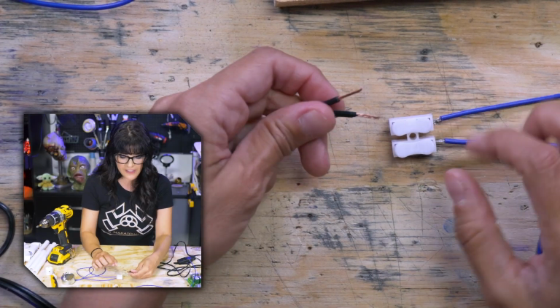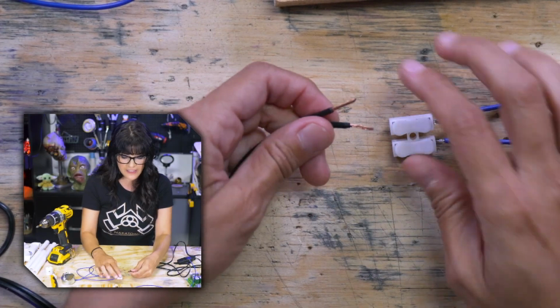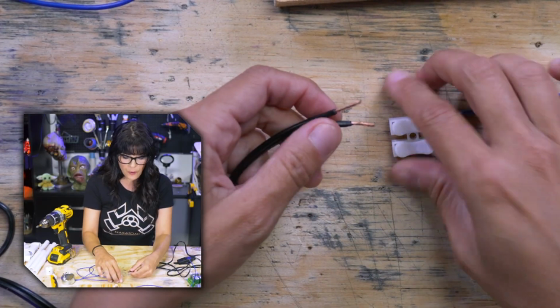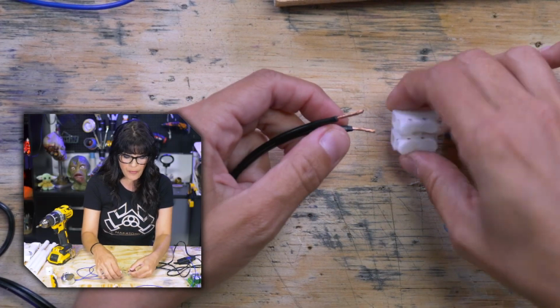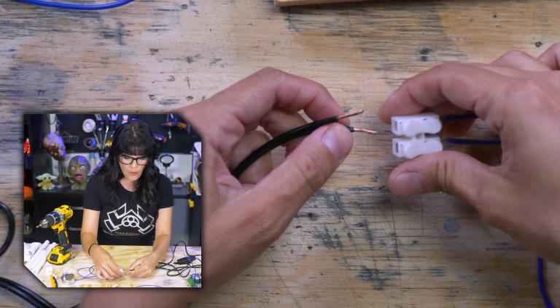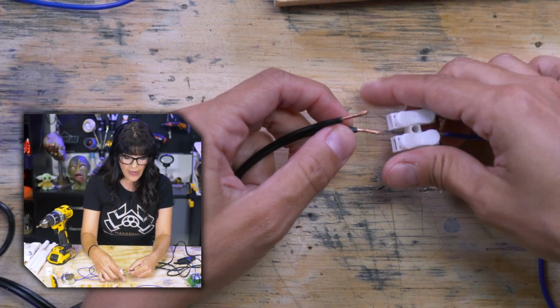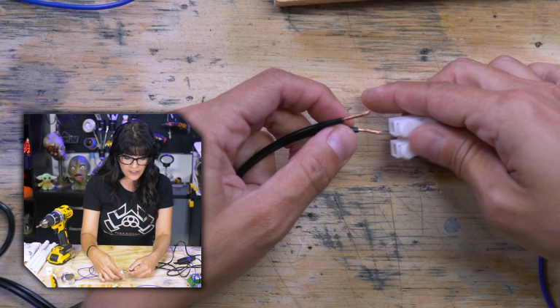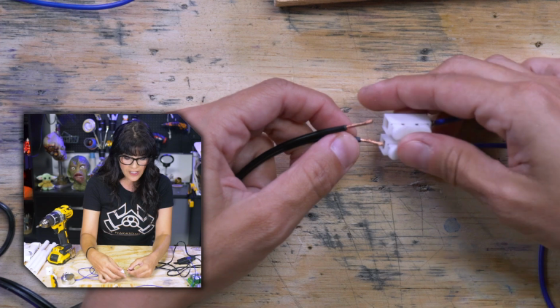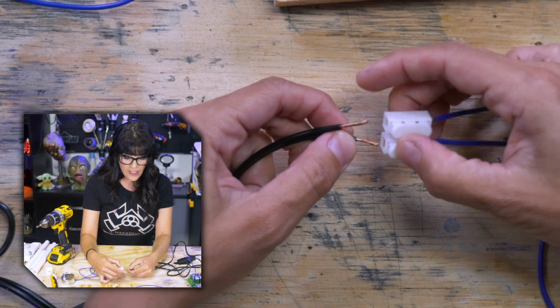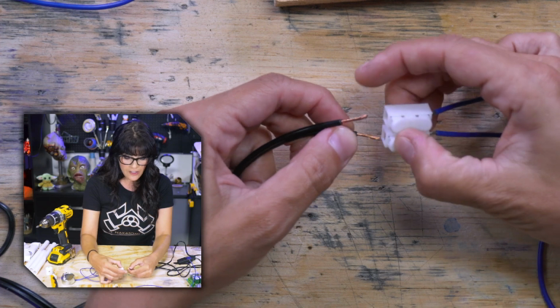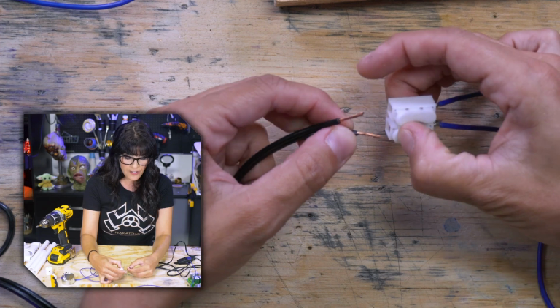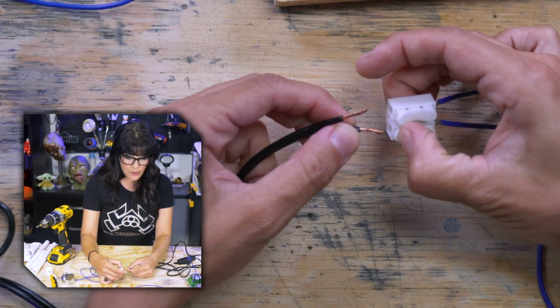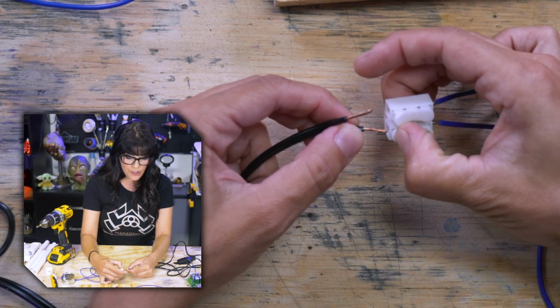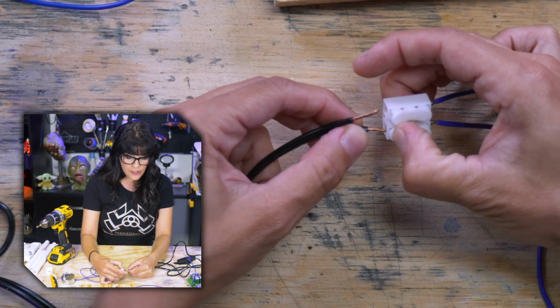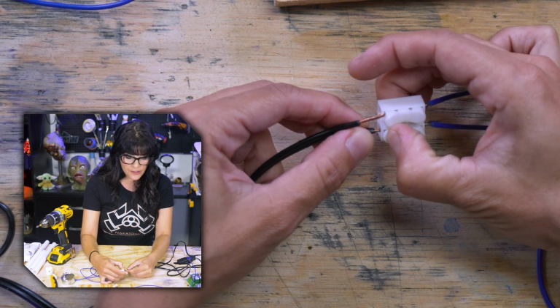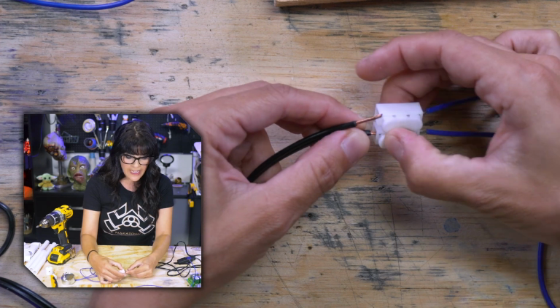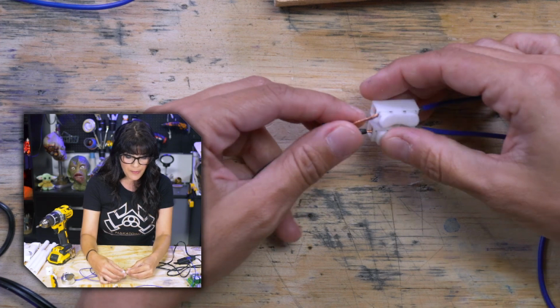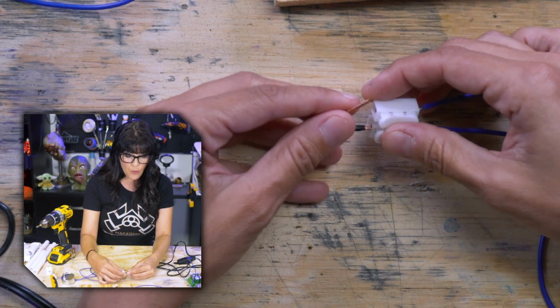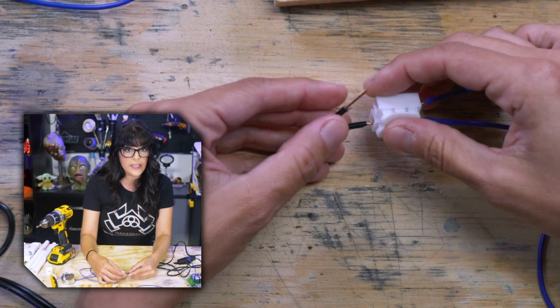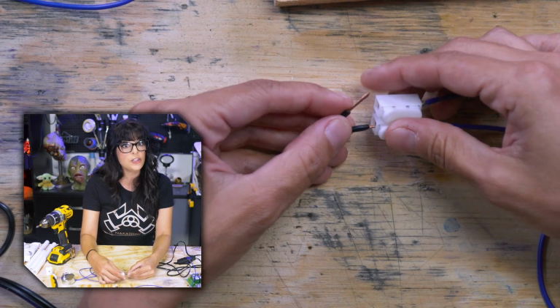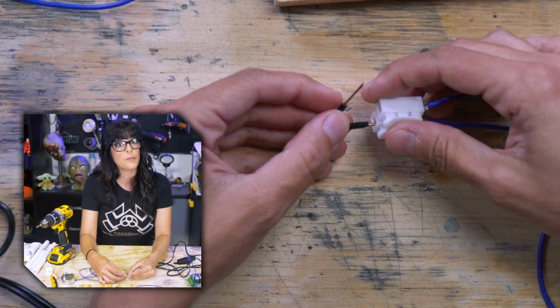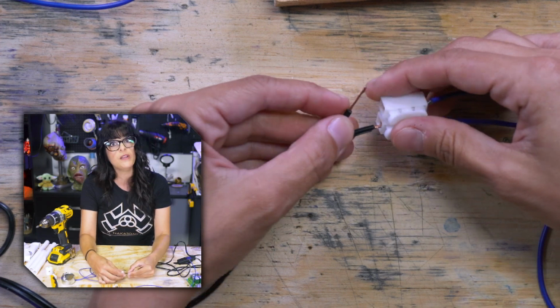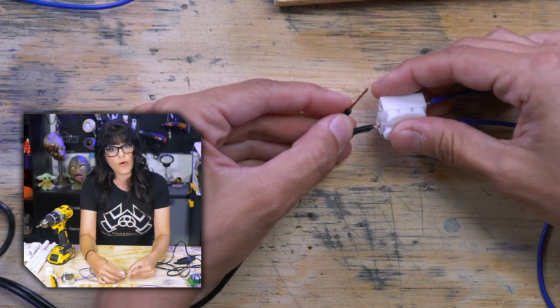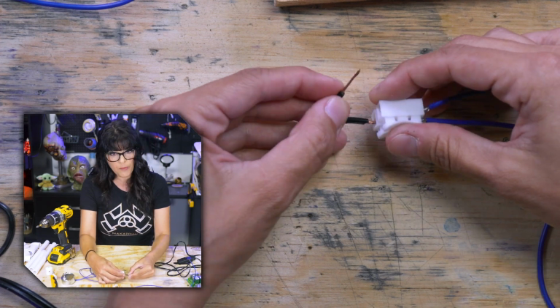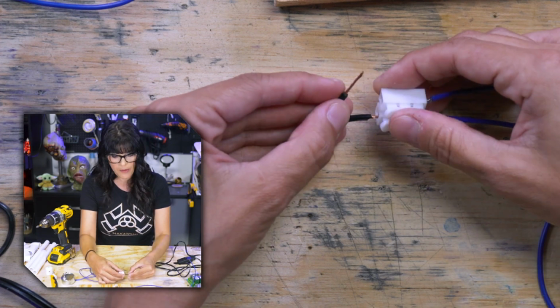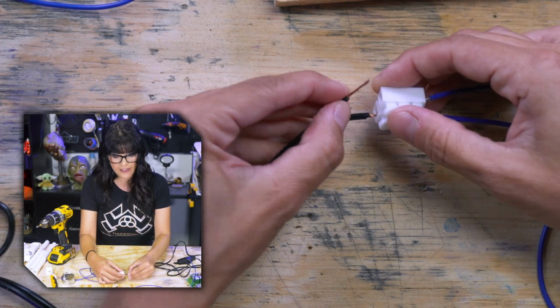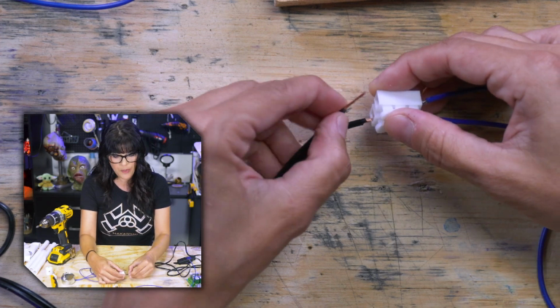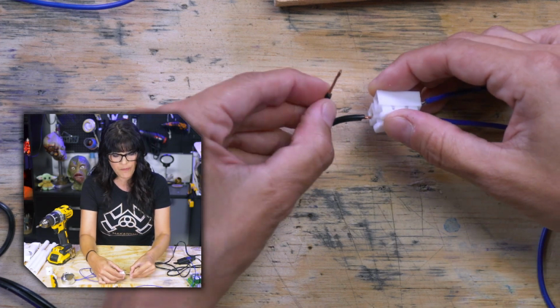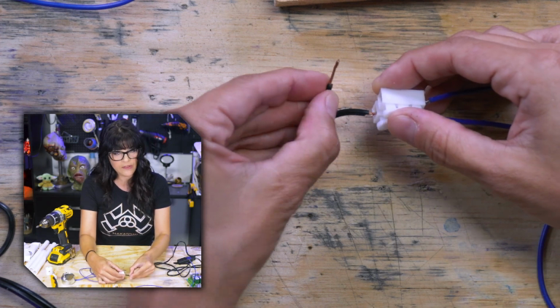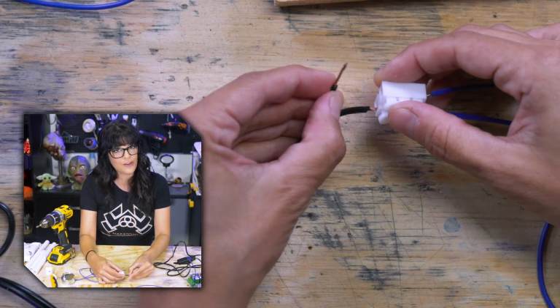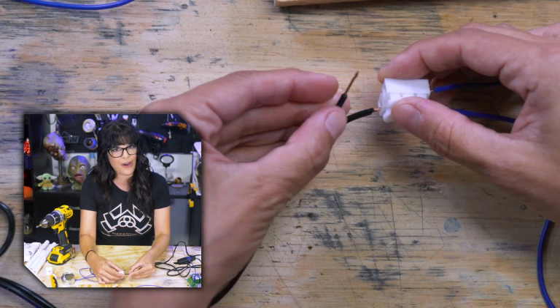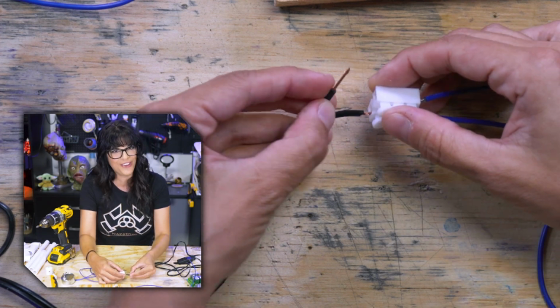These little bare wires — they'll give you a good little zap. It'll wake you up in the morning probably a little bit better than coffee.